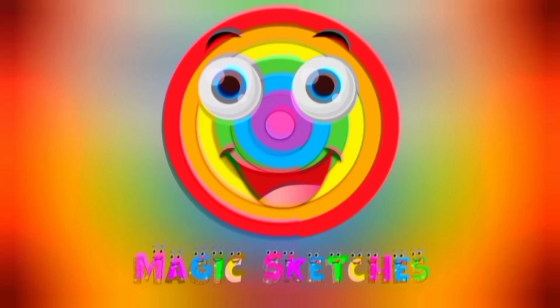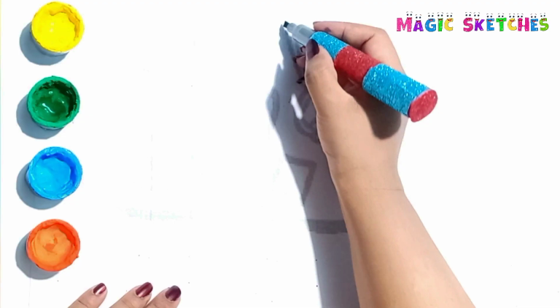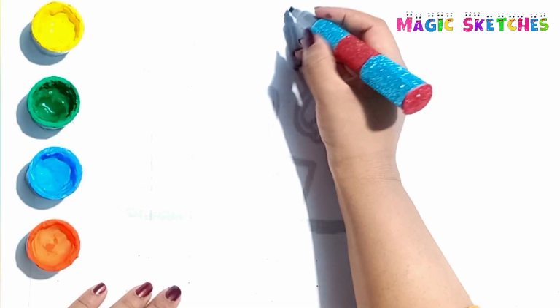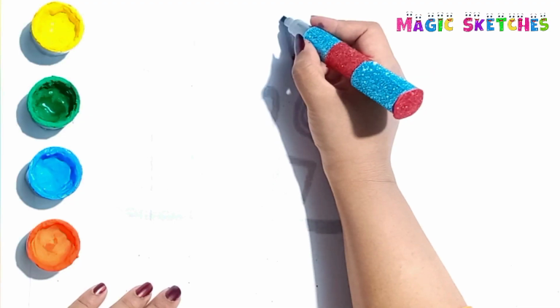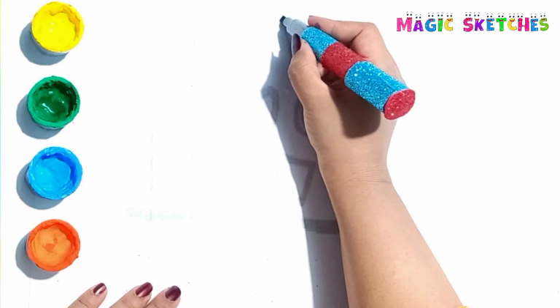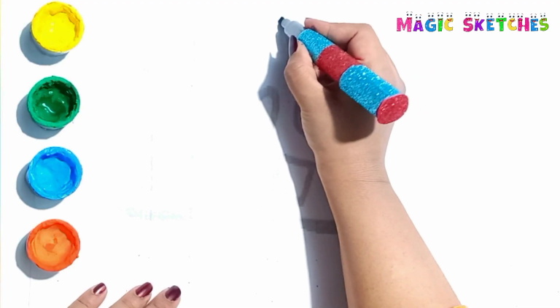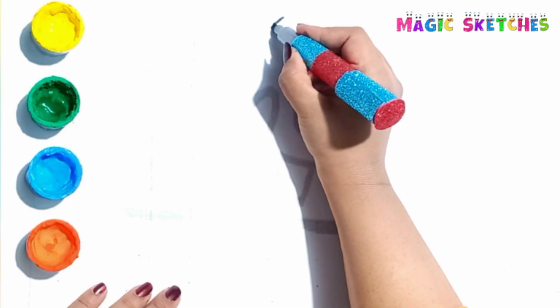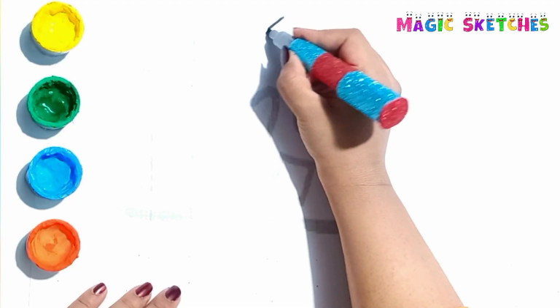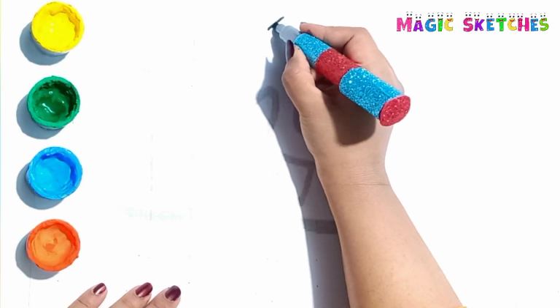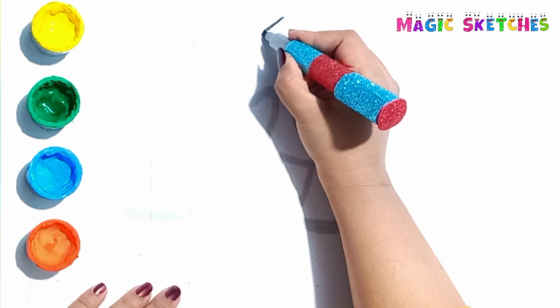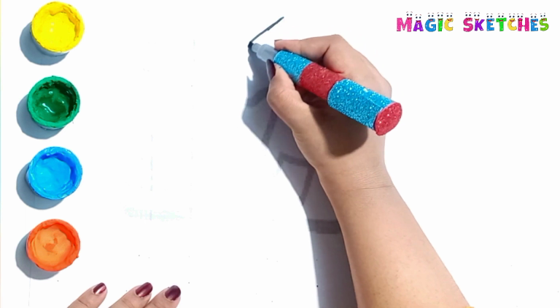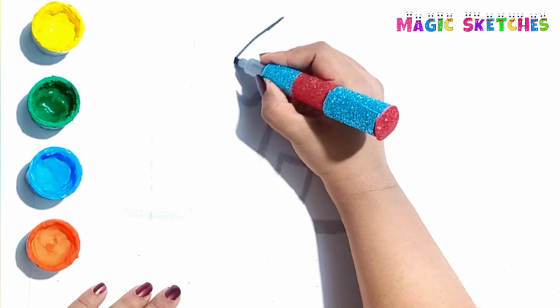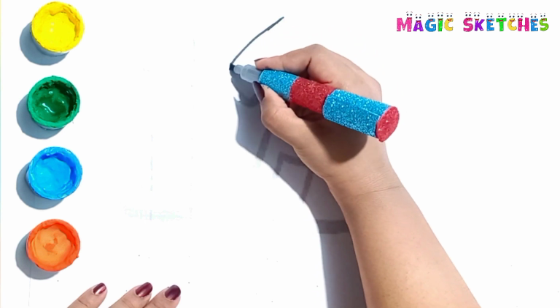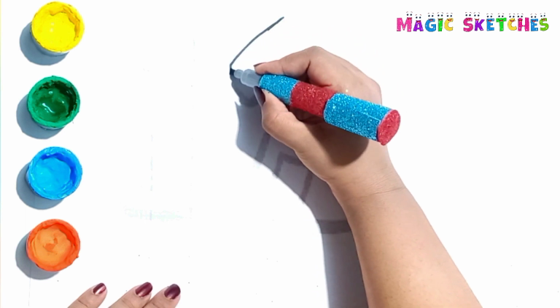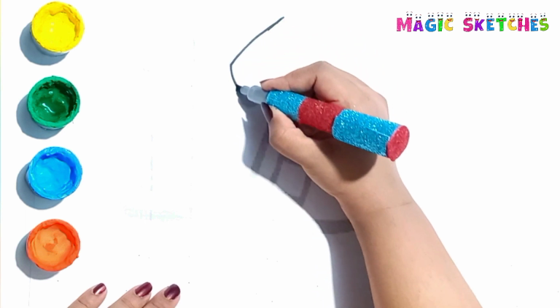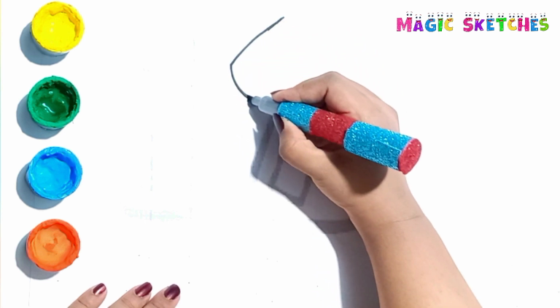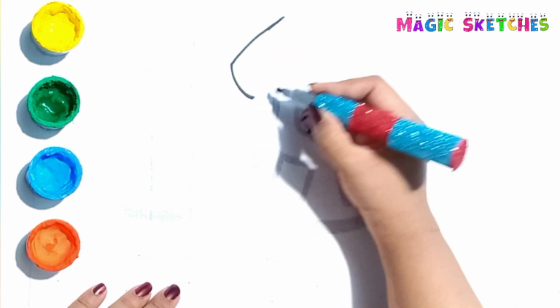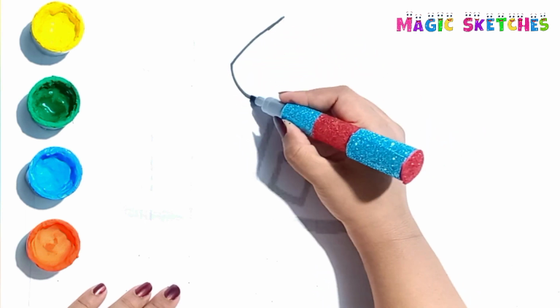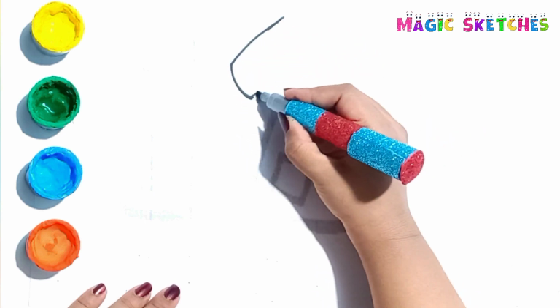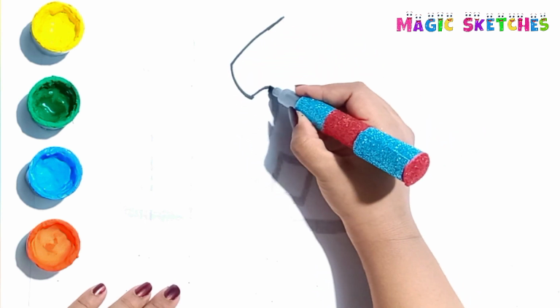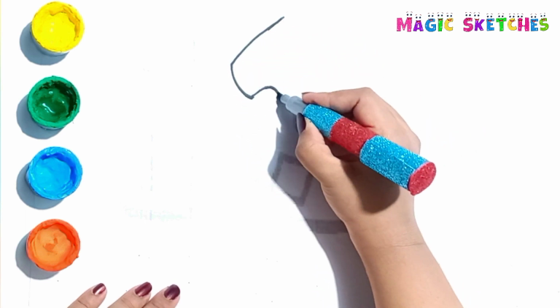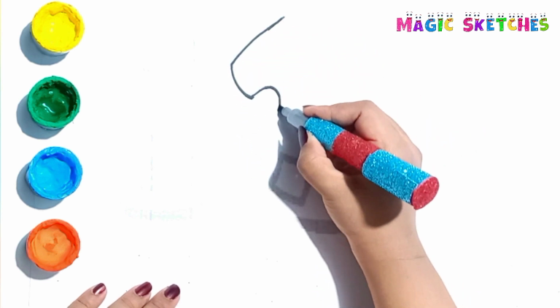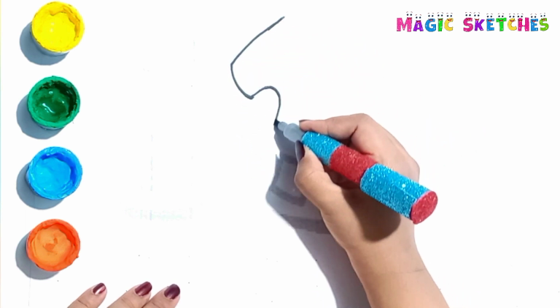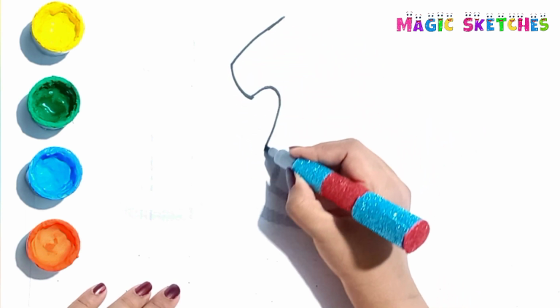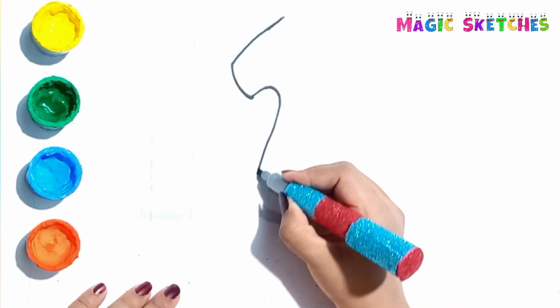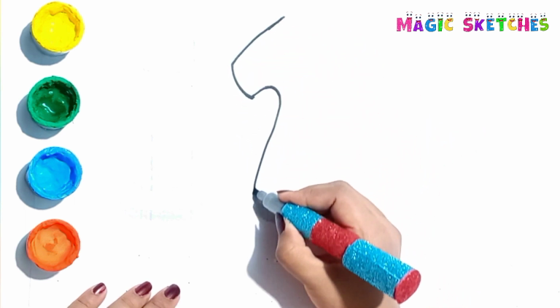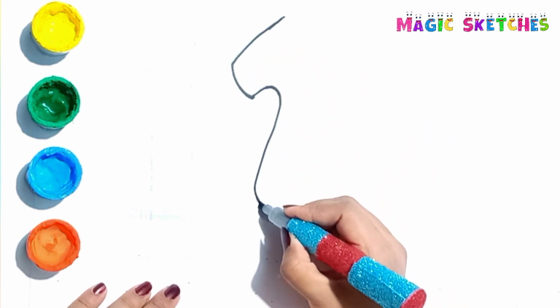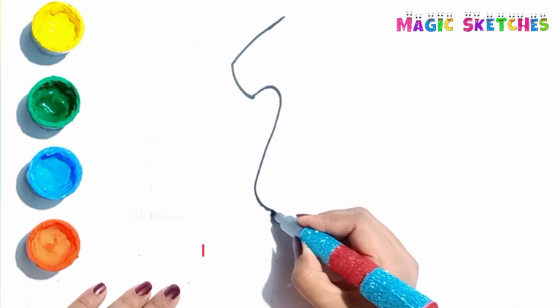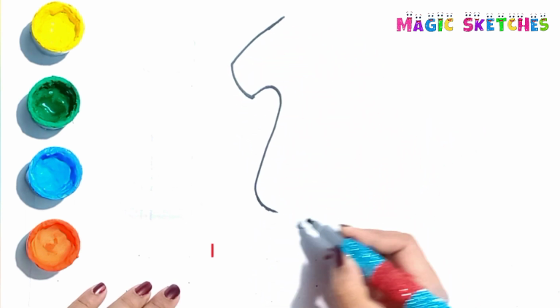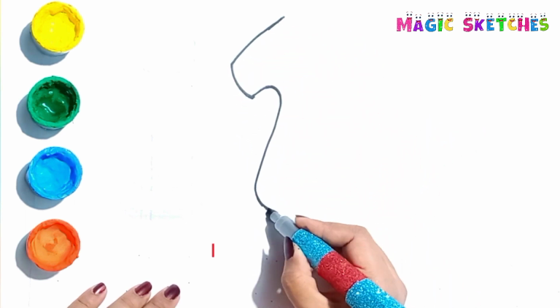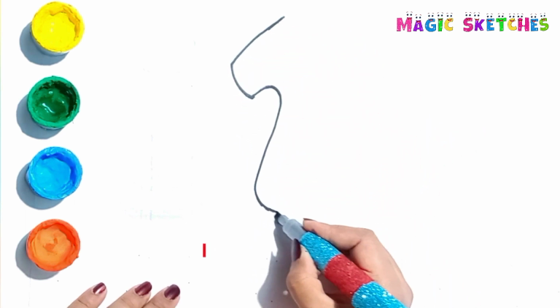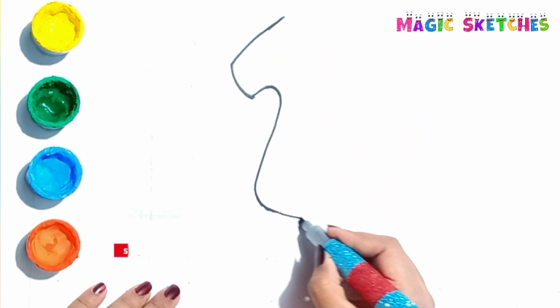Hello kids! Olivia here! Today I am going to draw hospital related items.